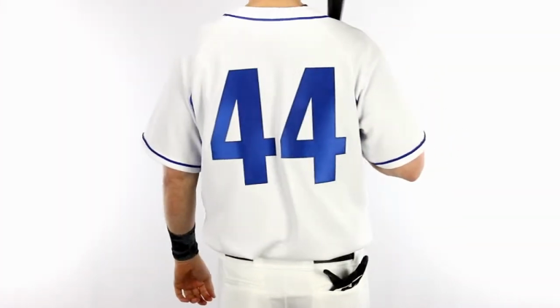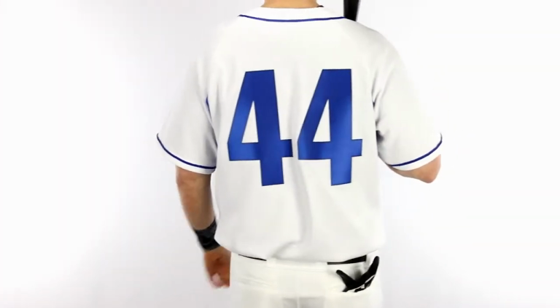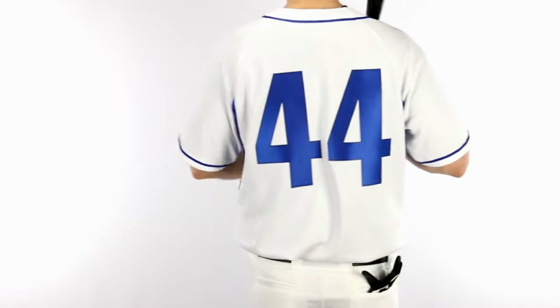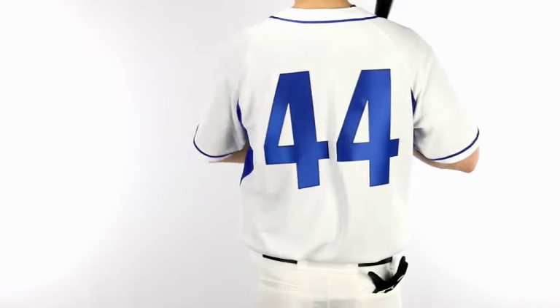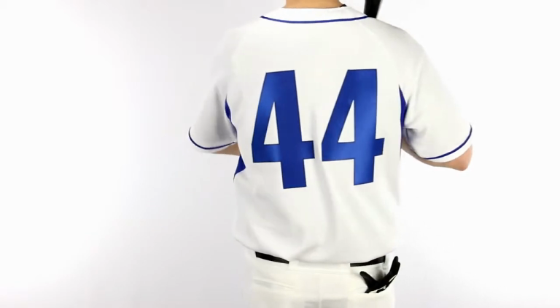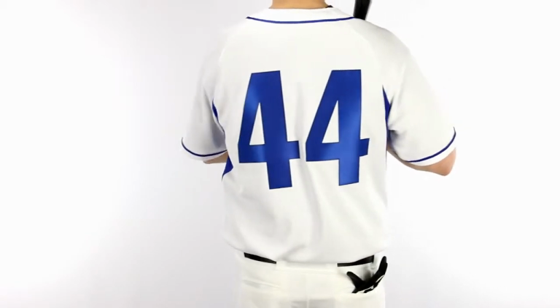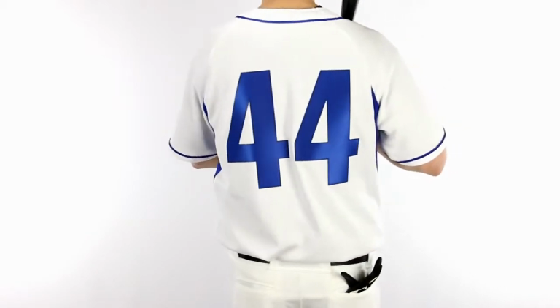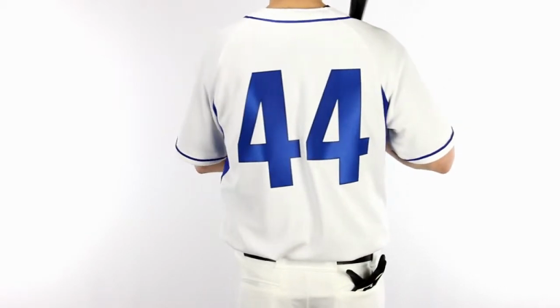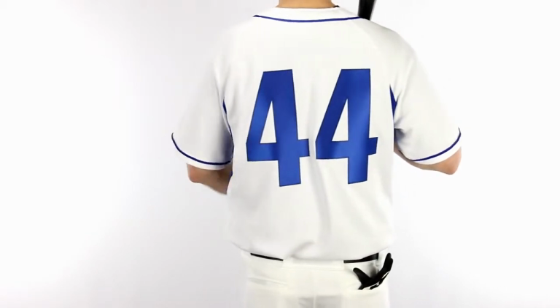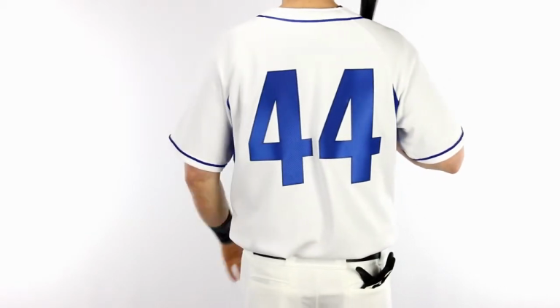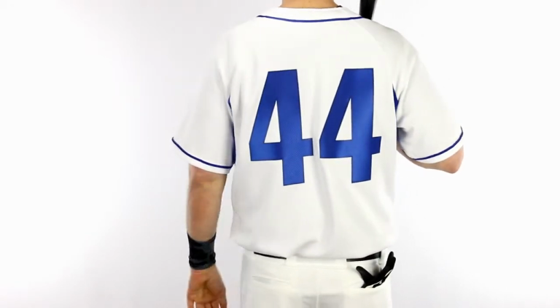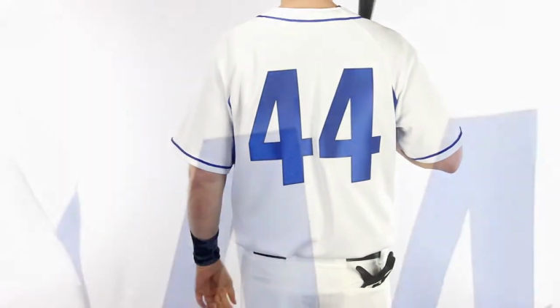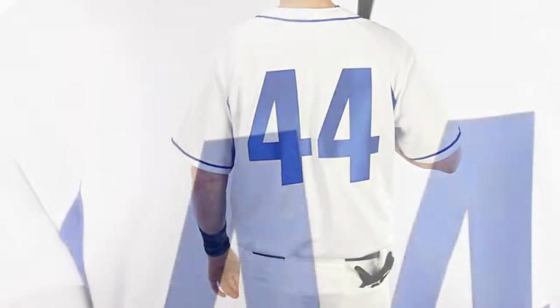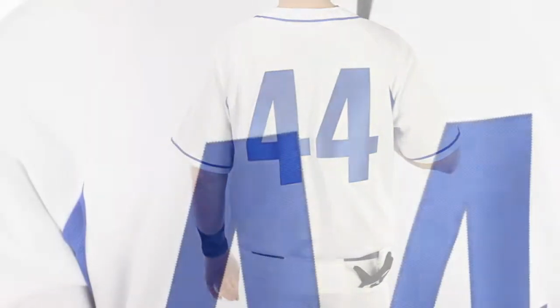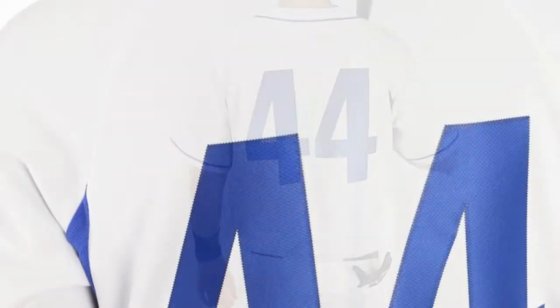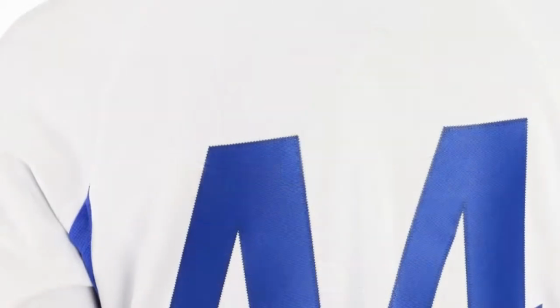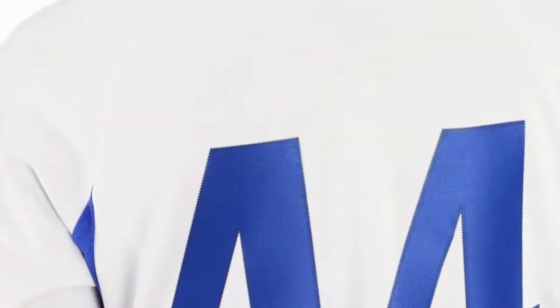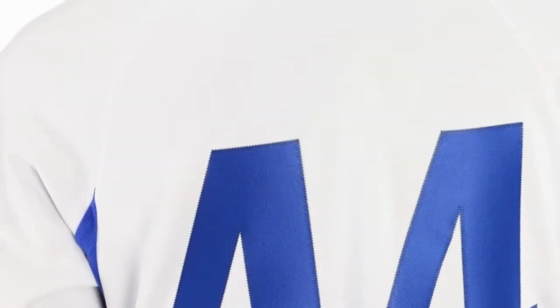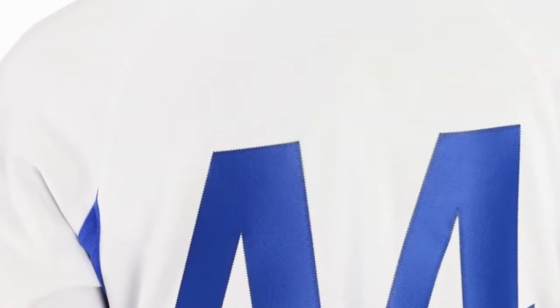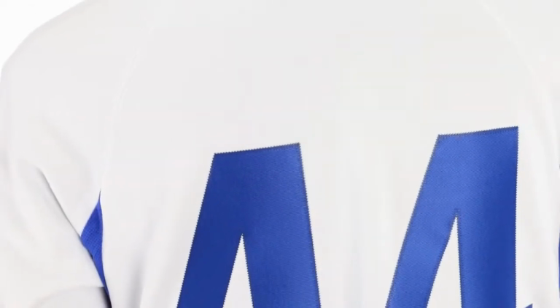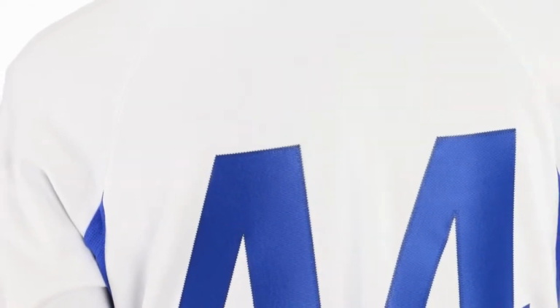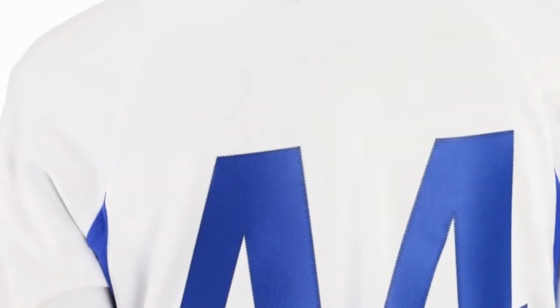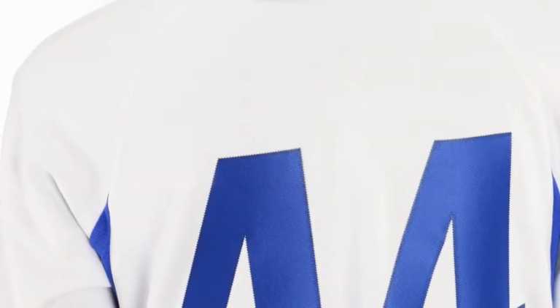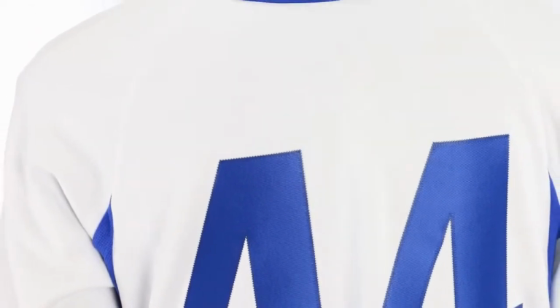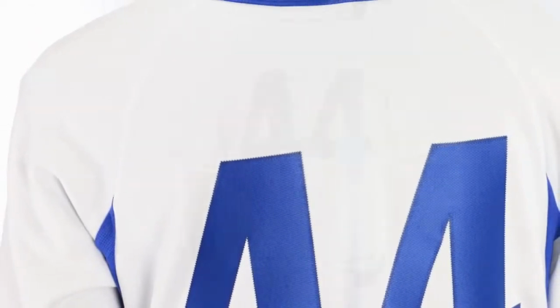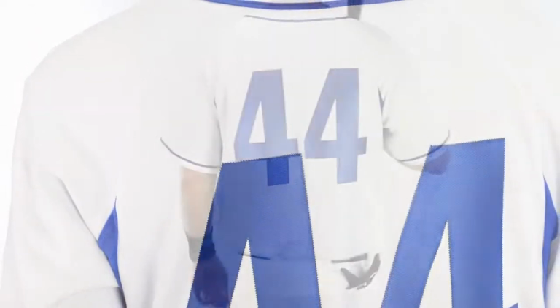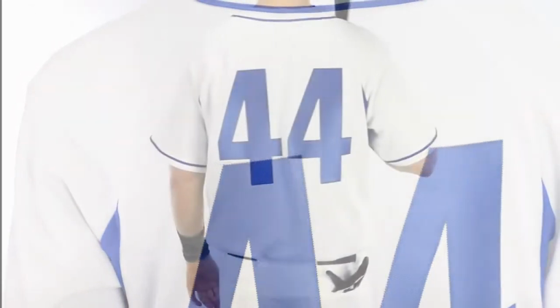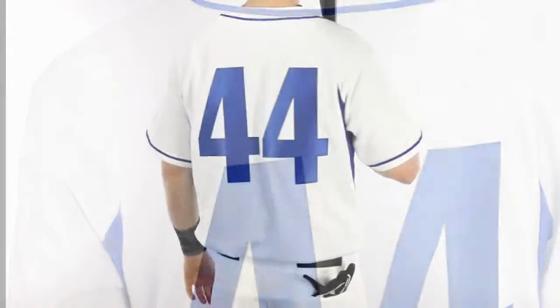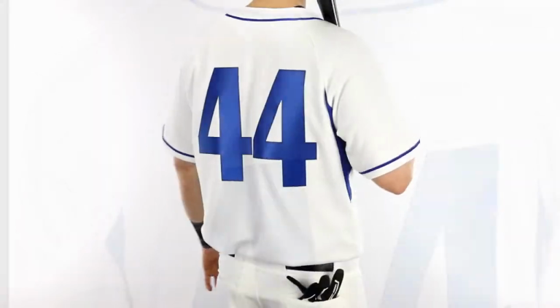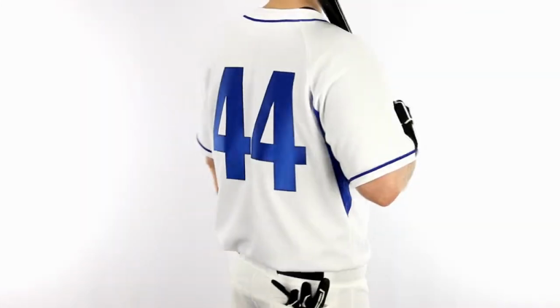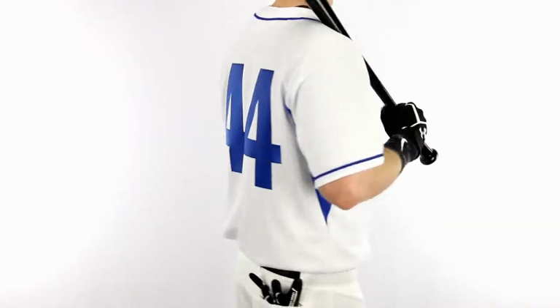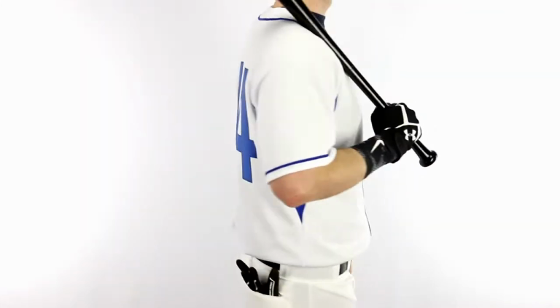Holloway Ignite baseball jerseys have micro mesh inserts along heat zones and a drop tail bottom hem design with front woven locker label.